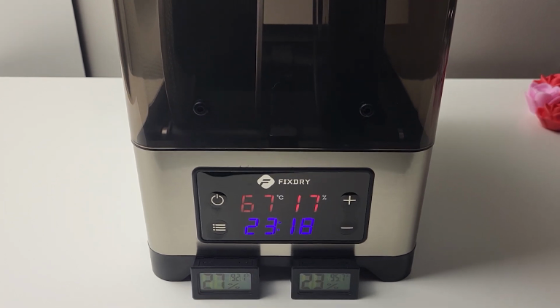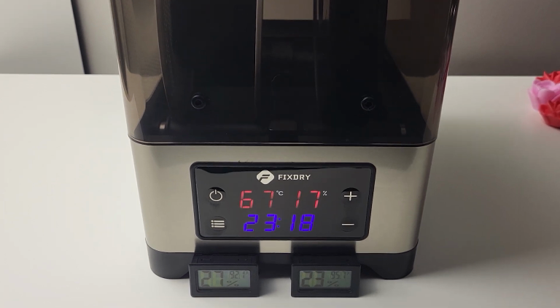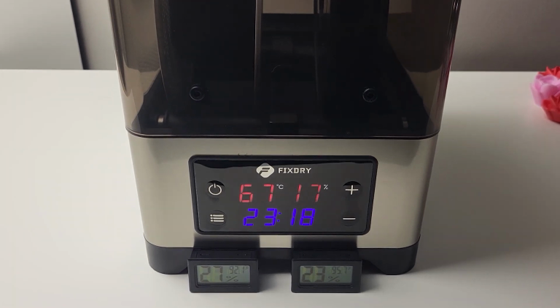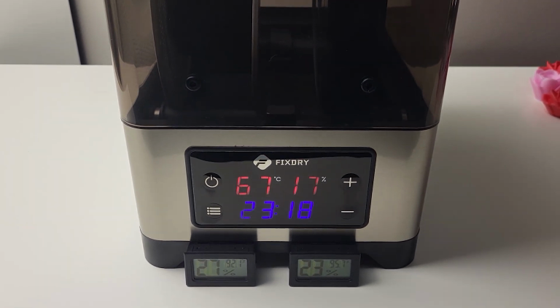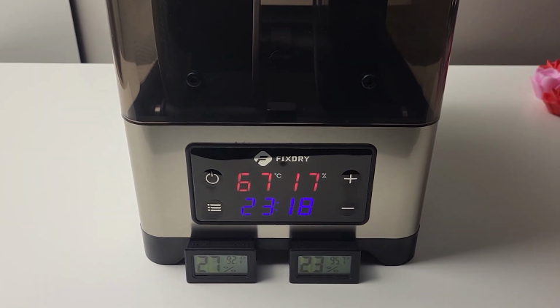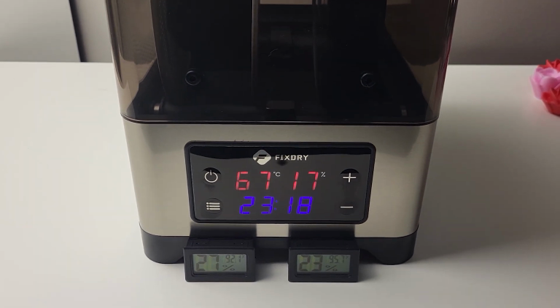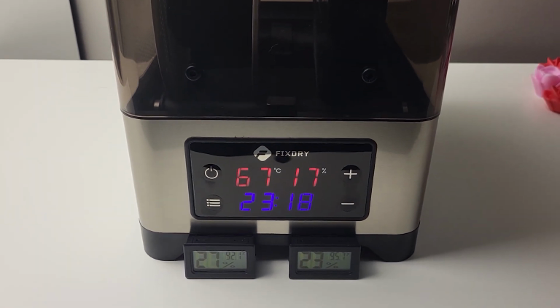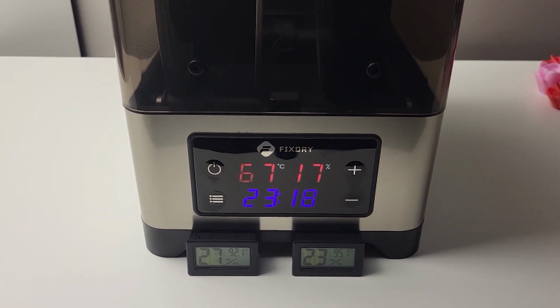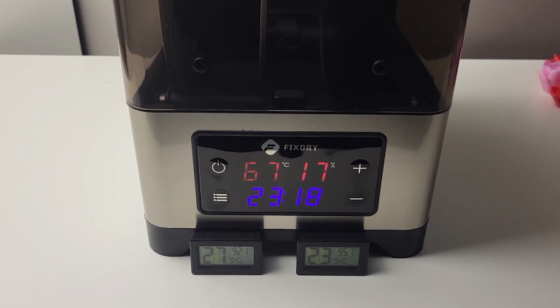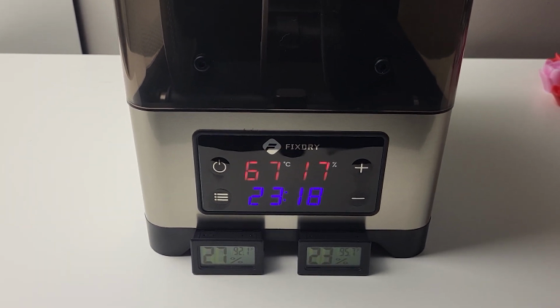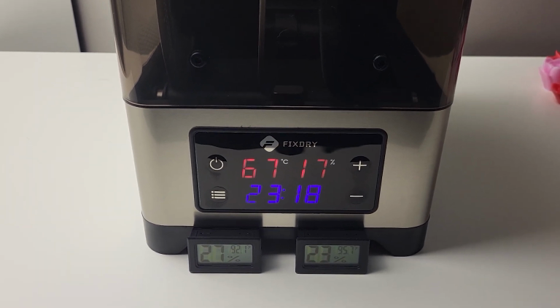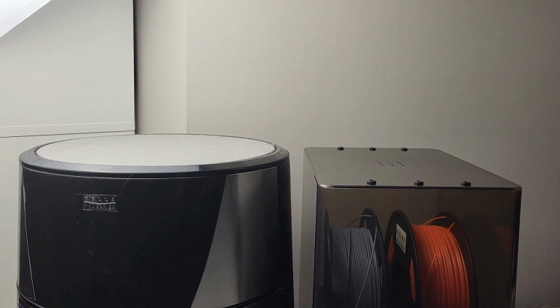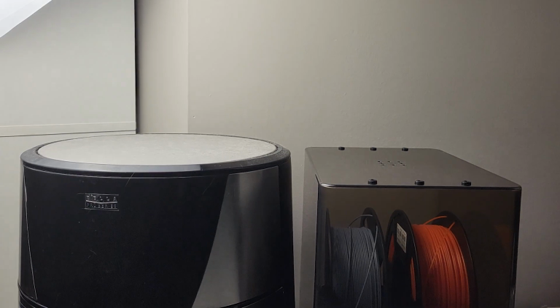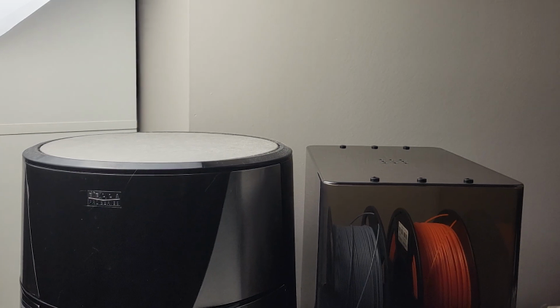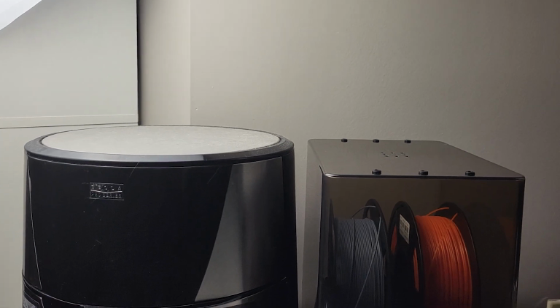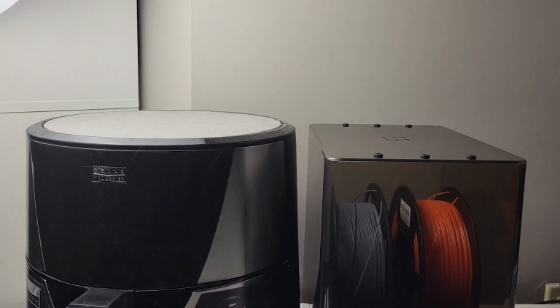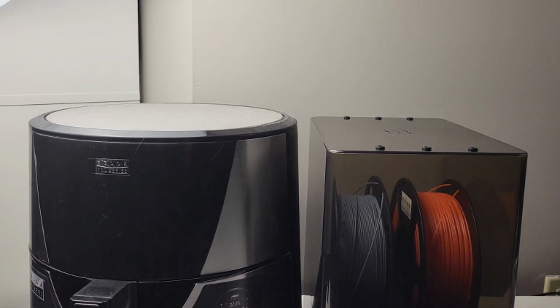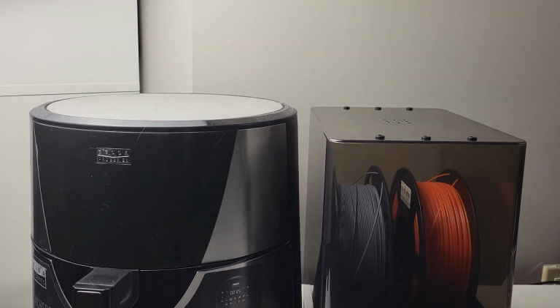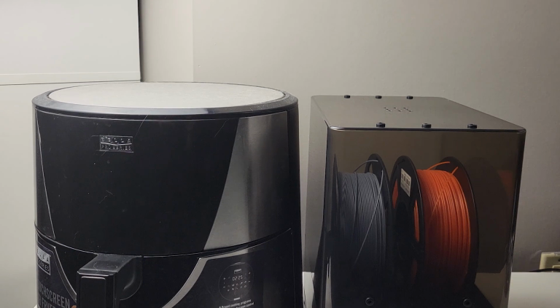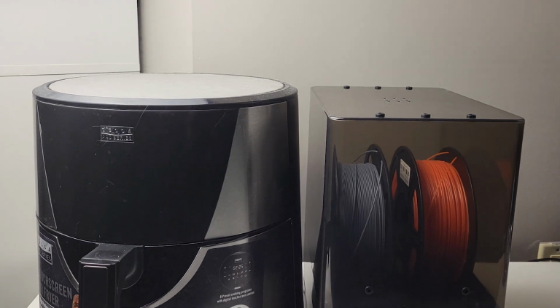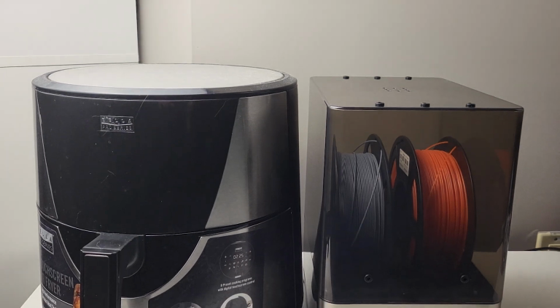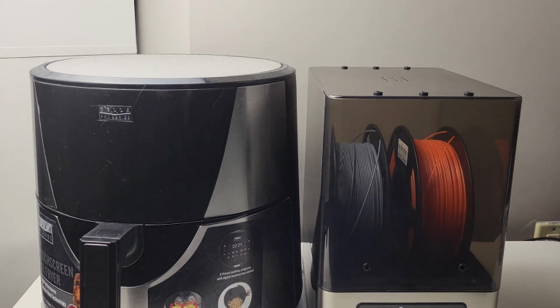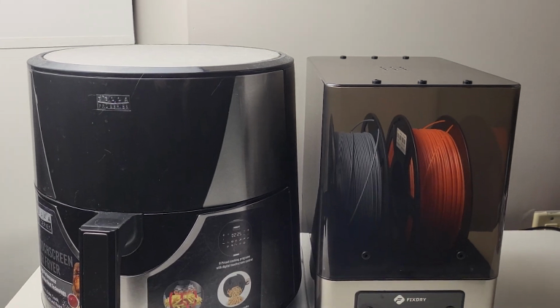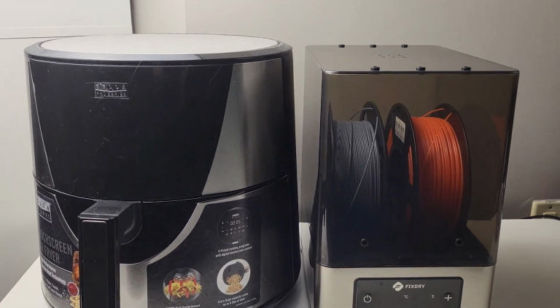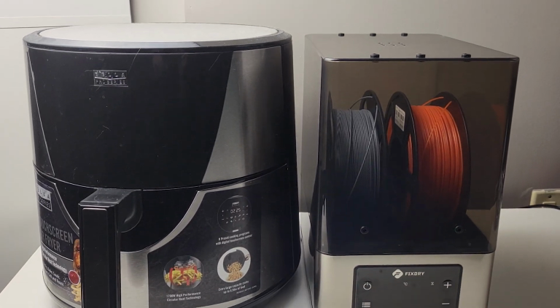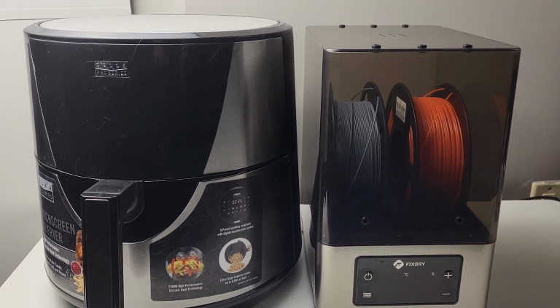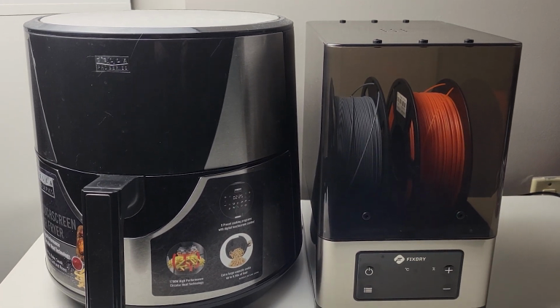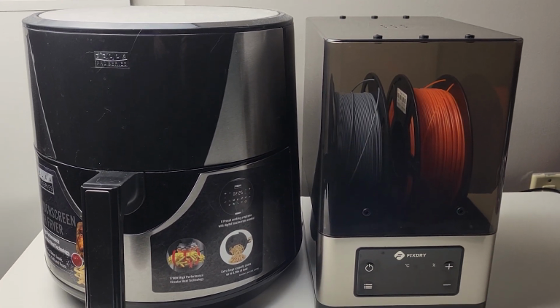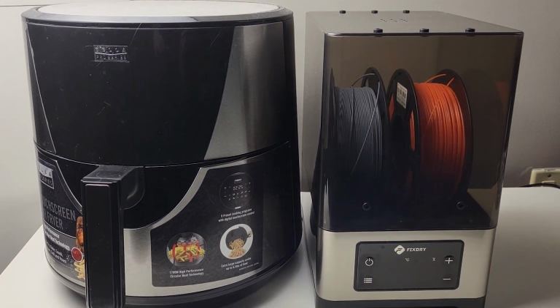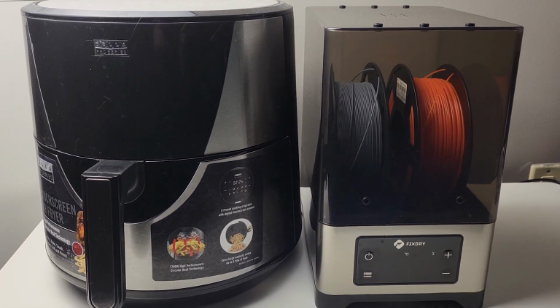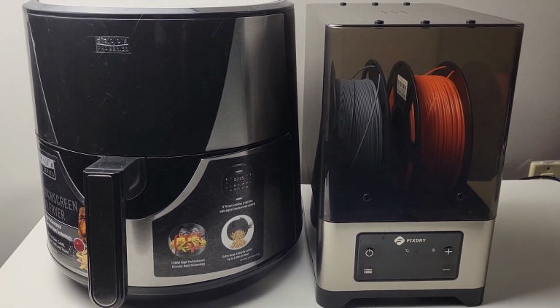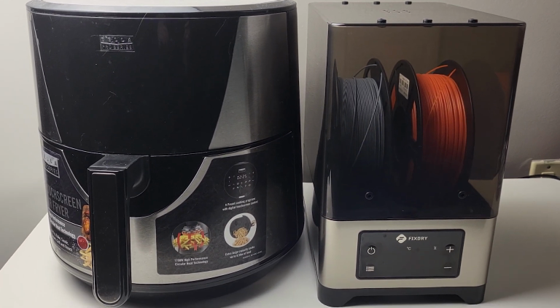The base is covered with stainless steel — the same material as my air fryer. It looks pretty good sitting next to each other.